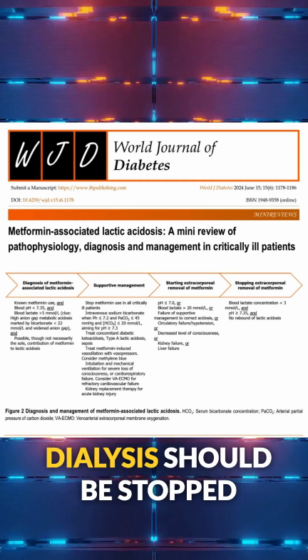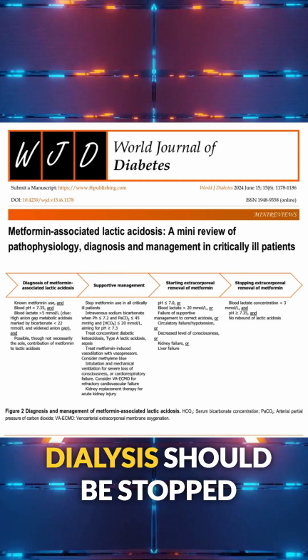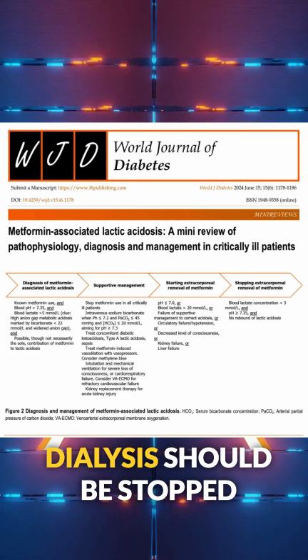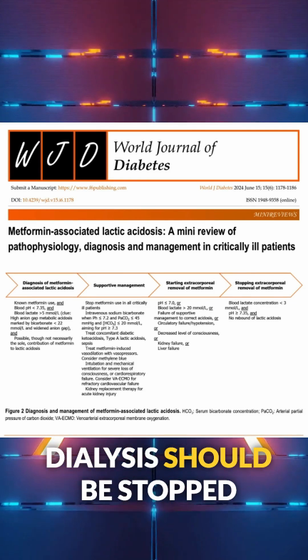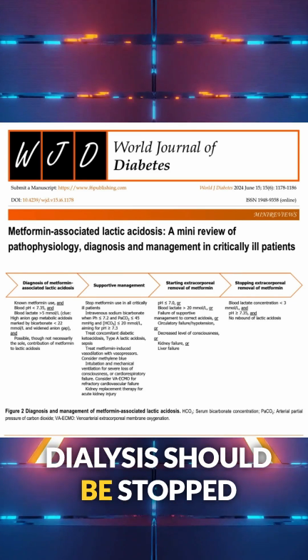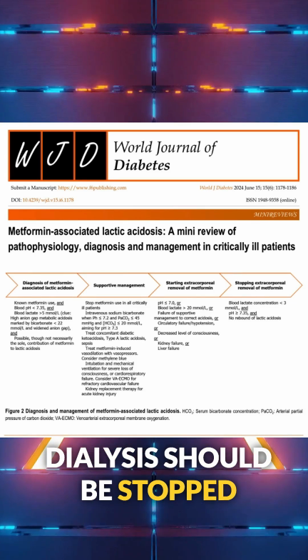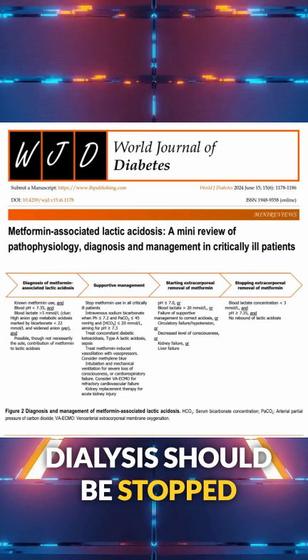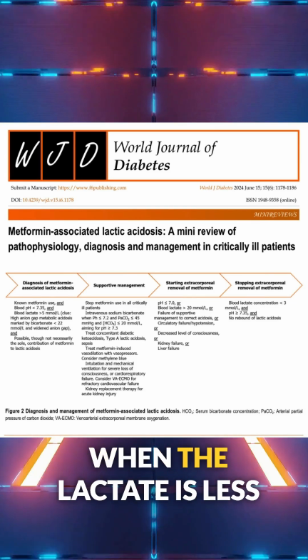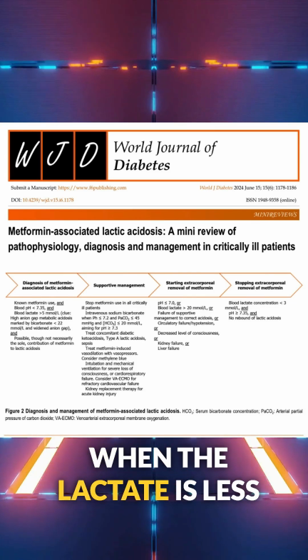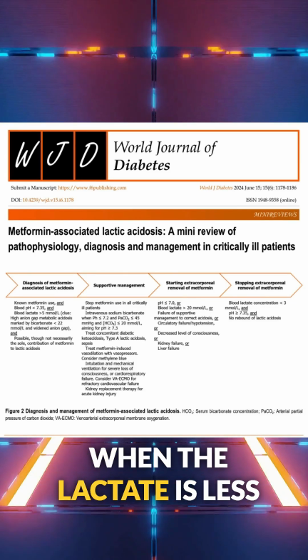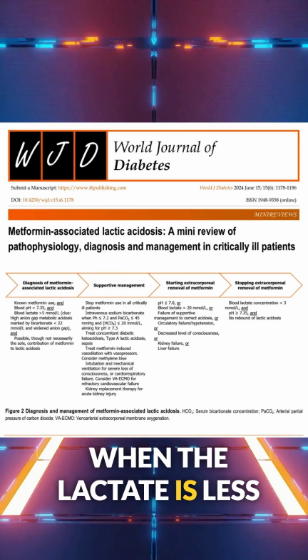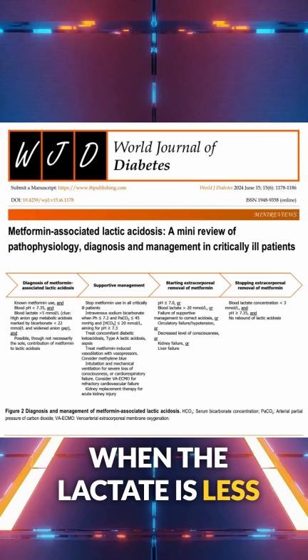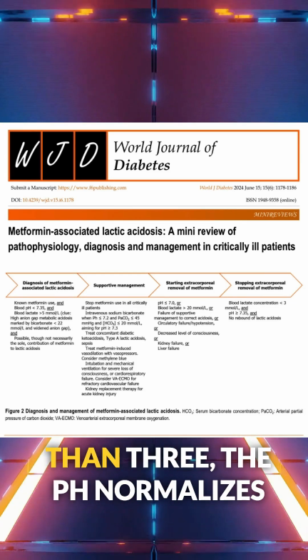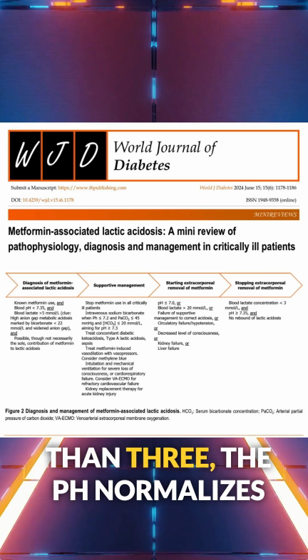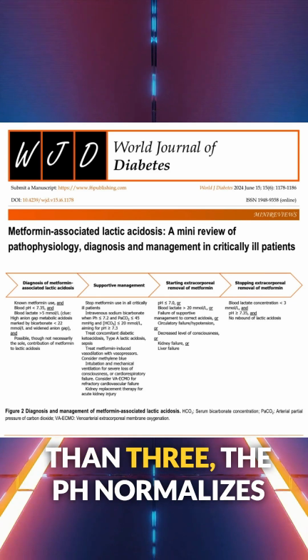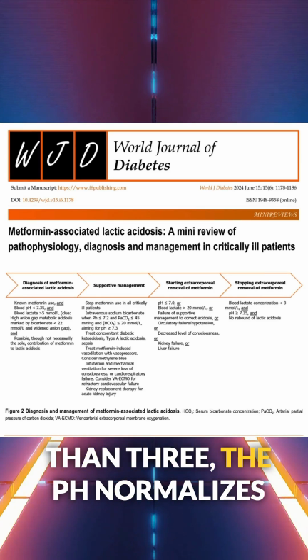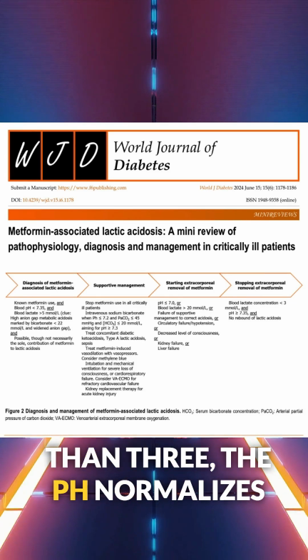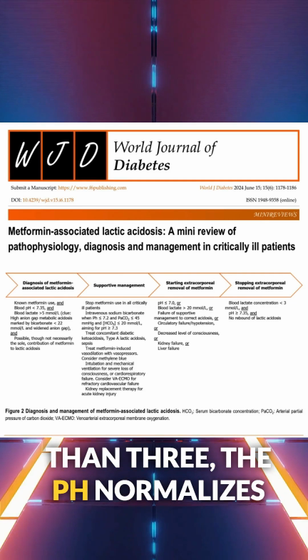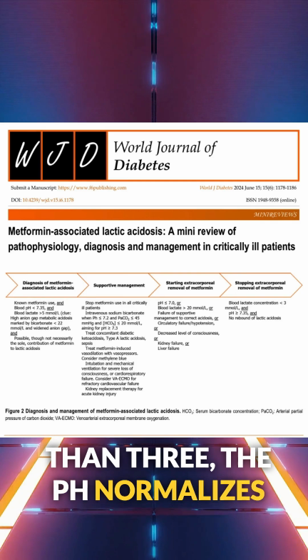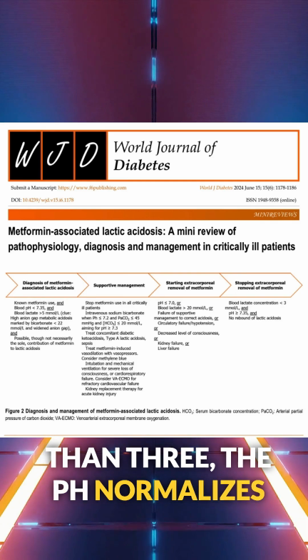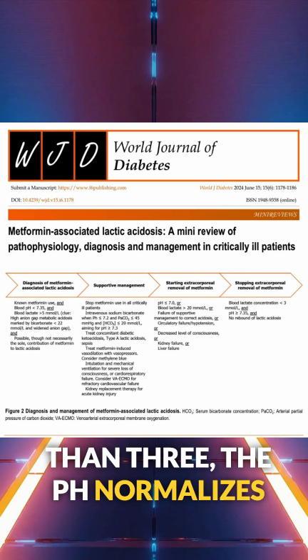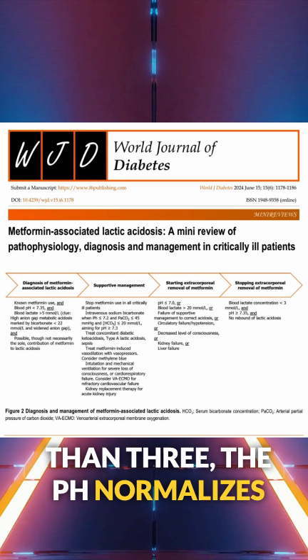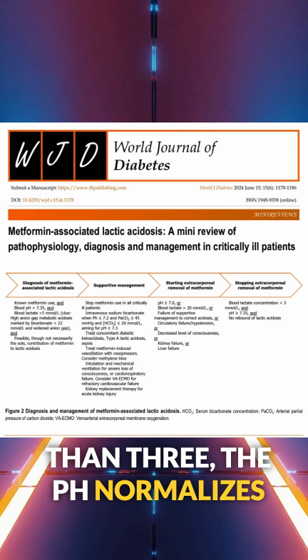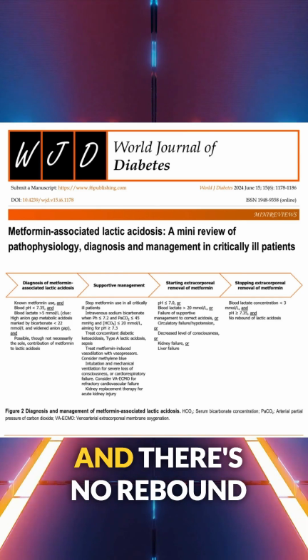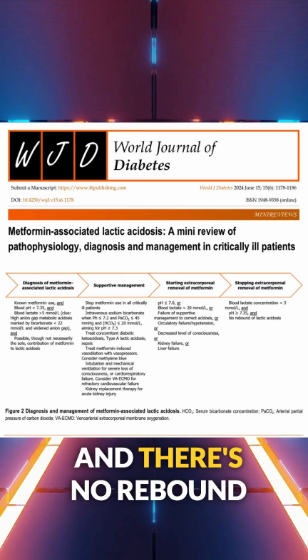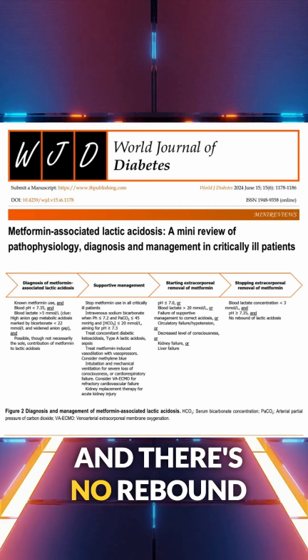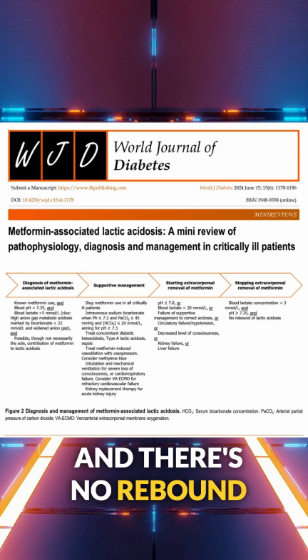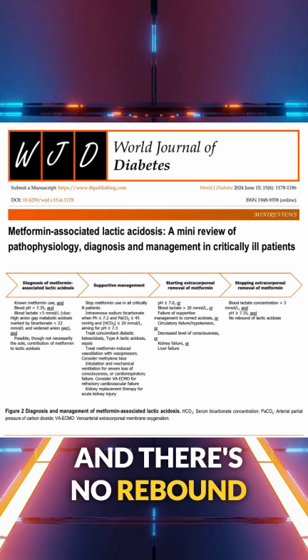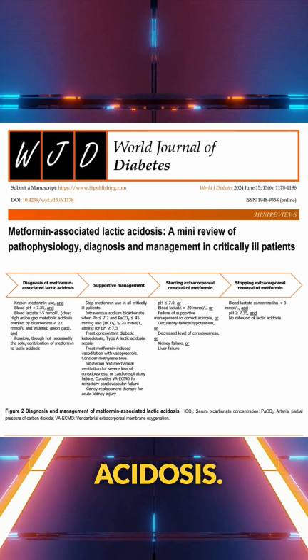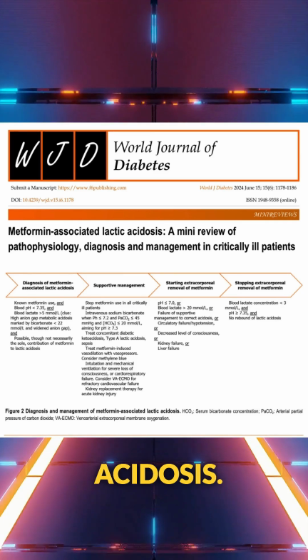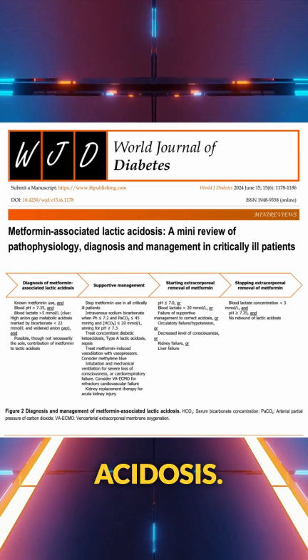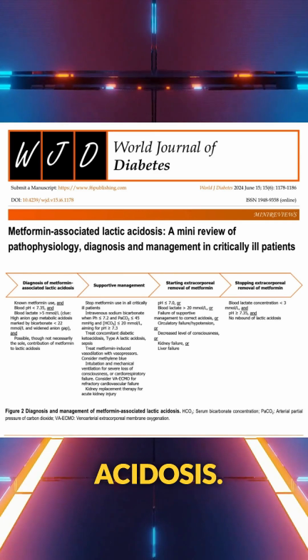Dialysis should be stopped when the lactate is less than 3, the pH normalizes, and there's no rebound acidosis.